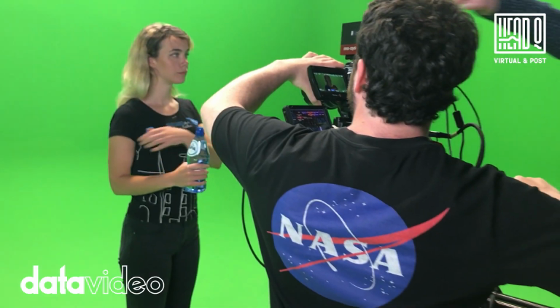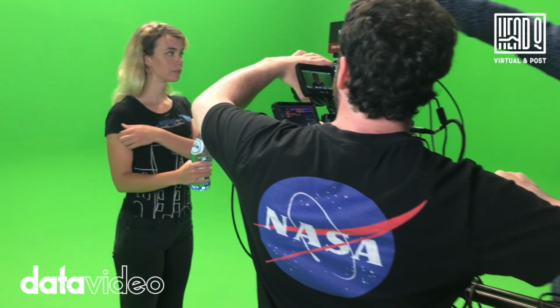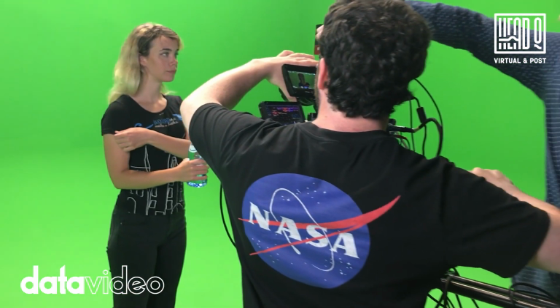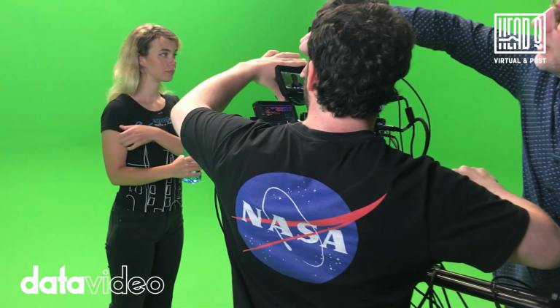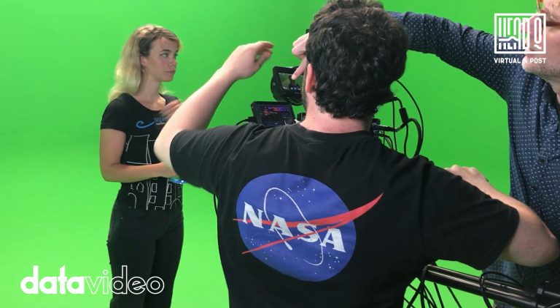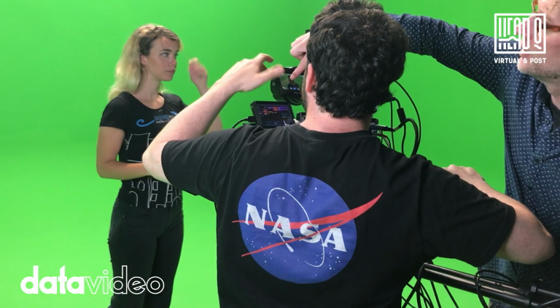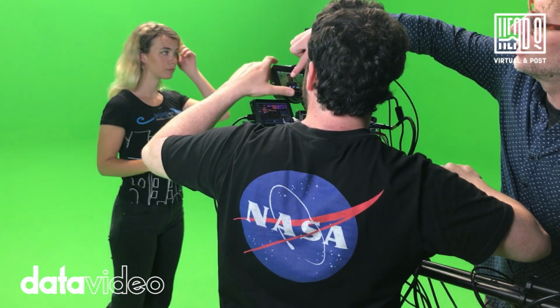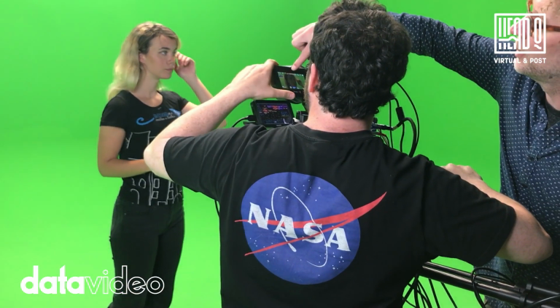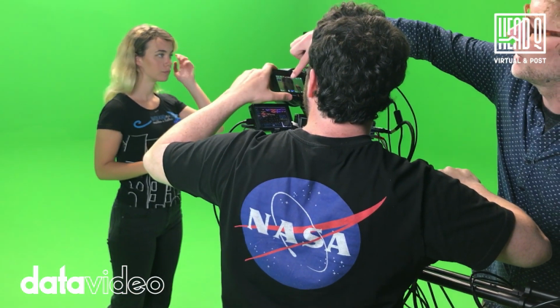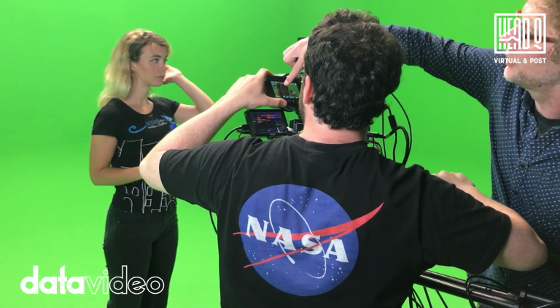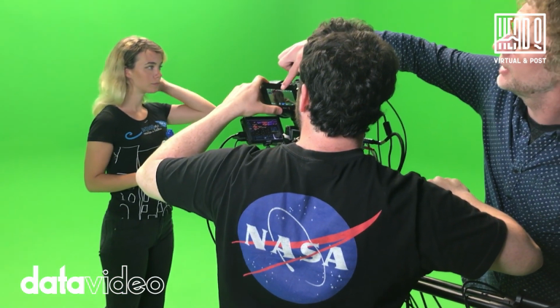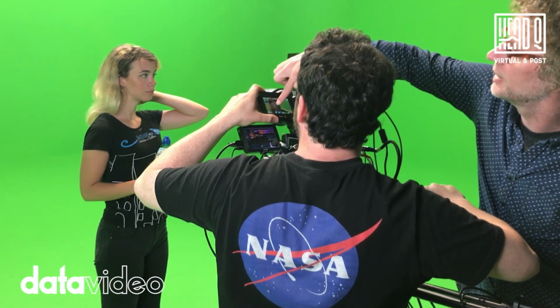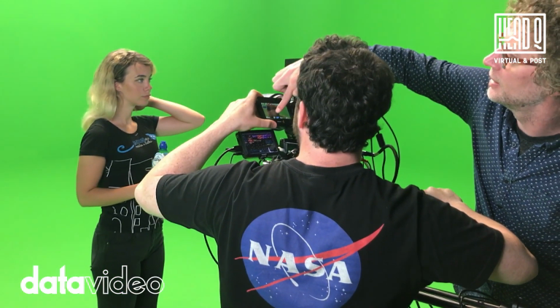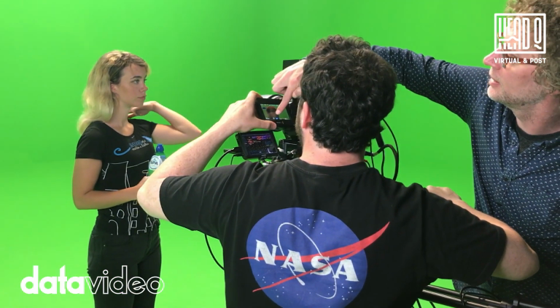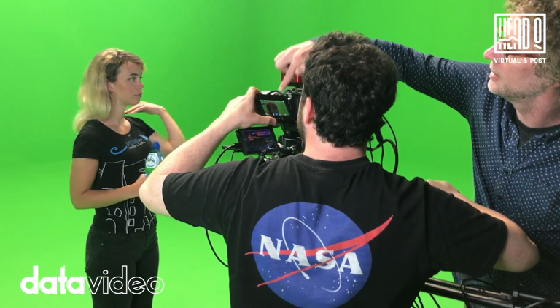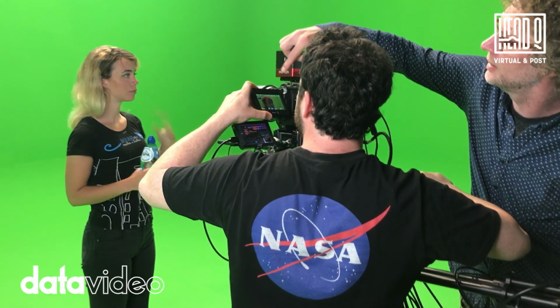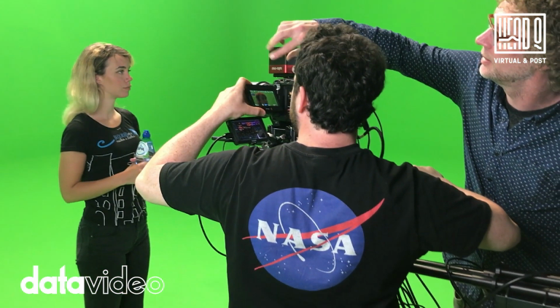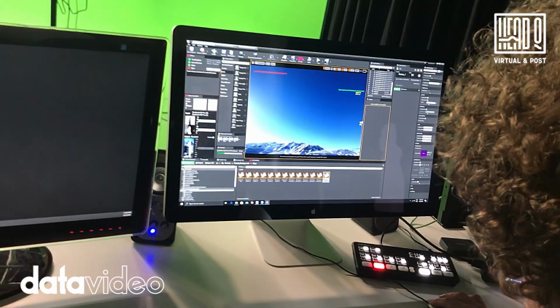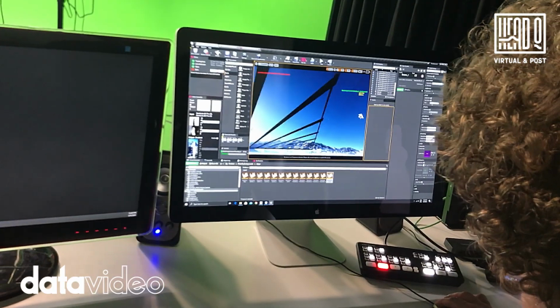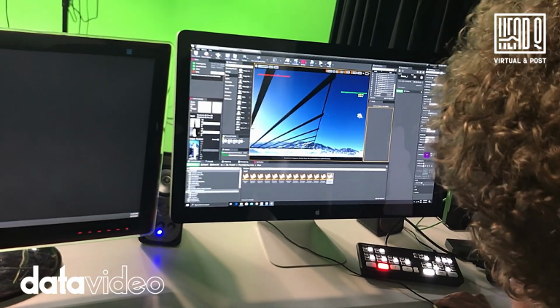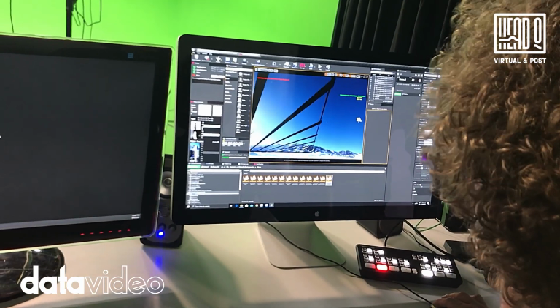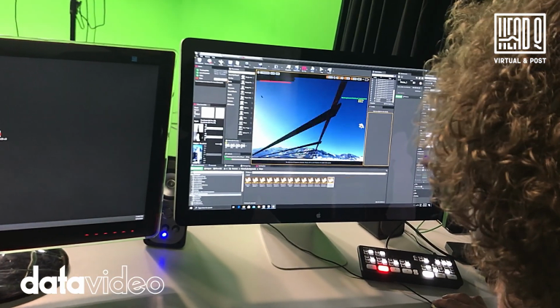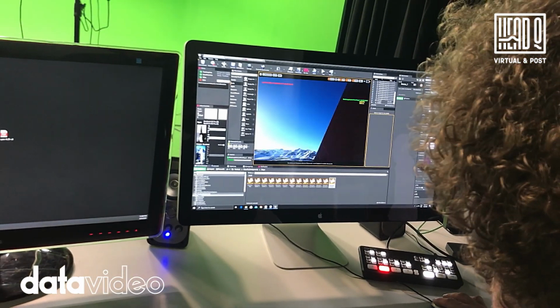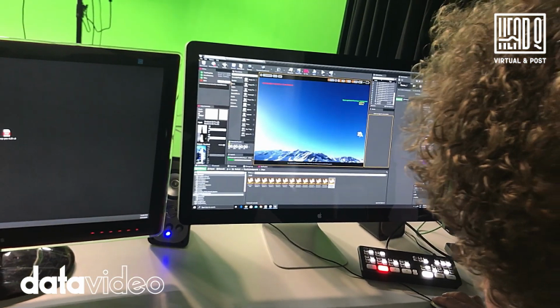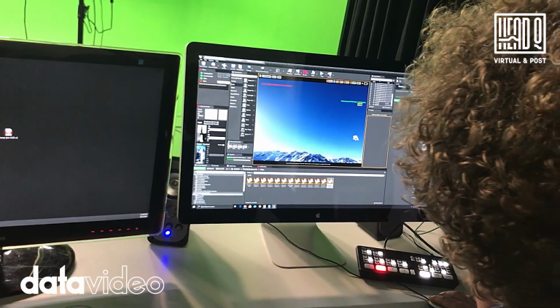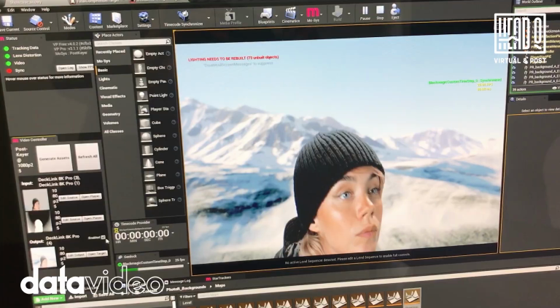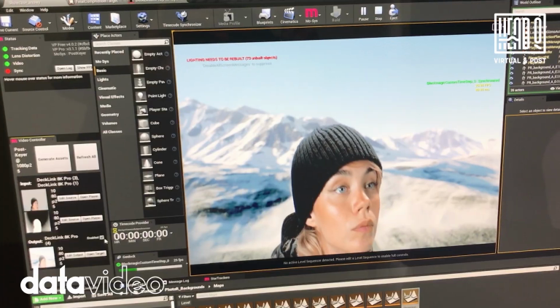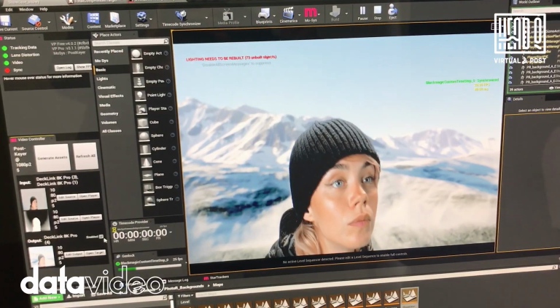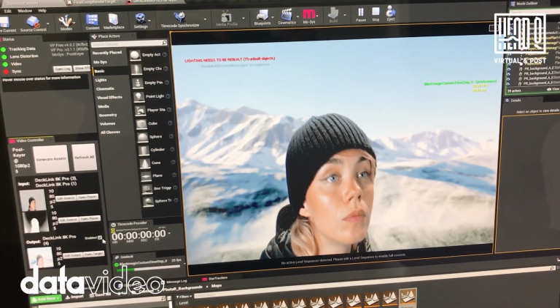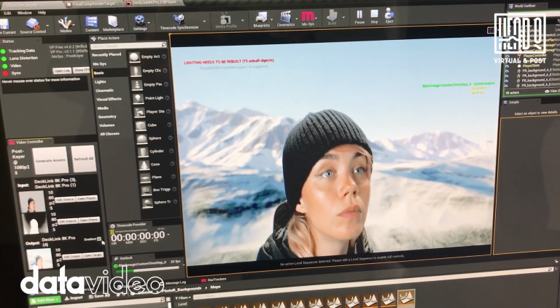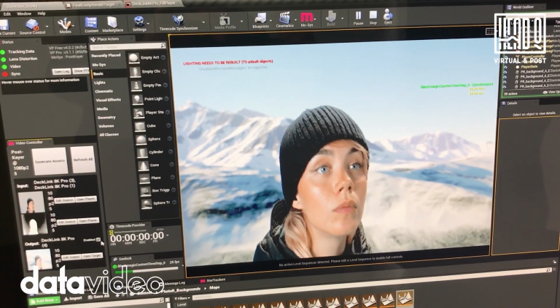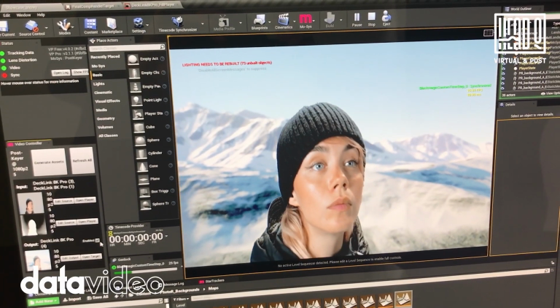With these possibilities and at that price, I don't think there's anything out there that's more suitable for what we do.